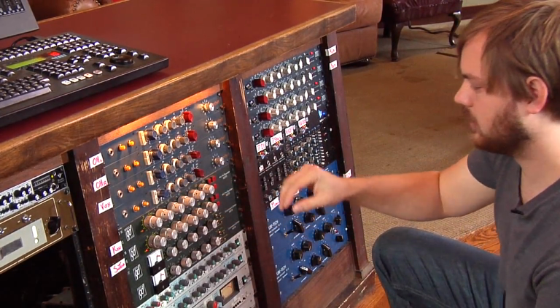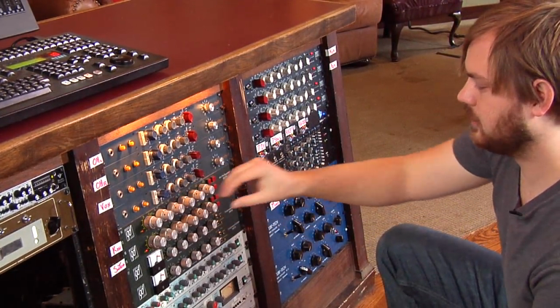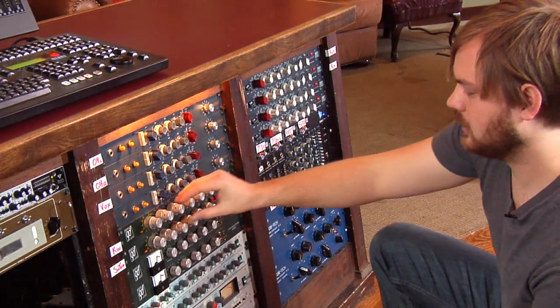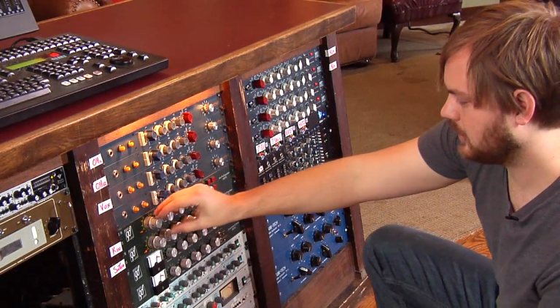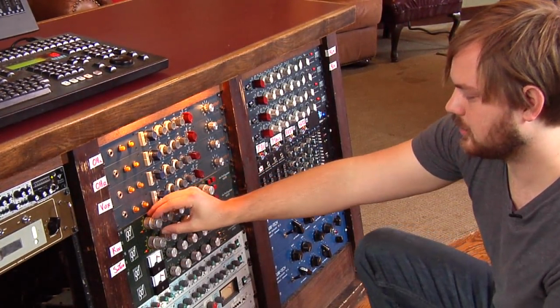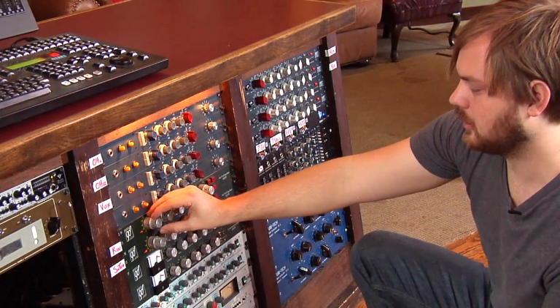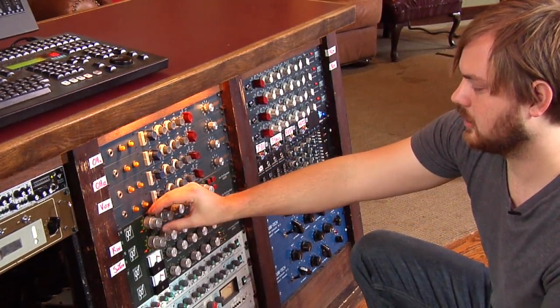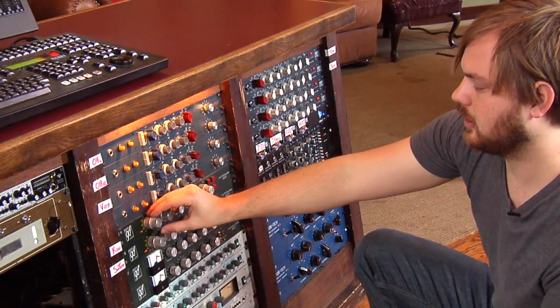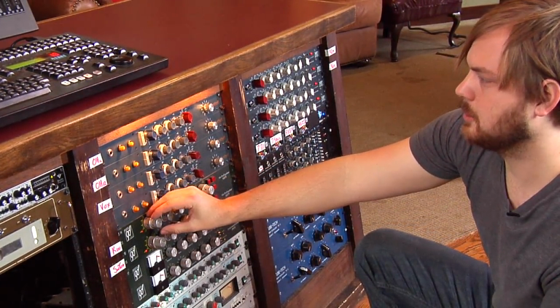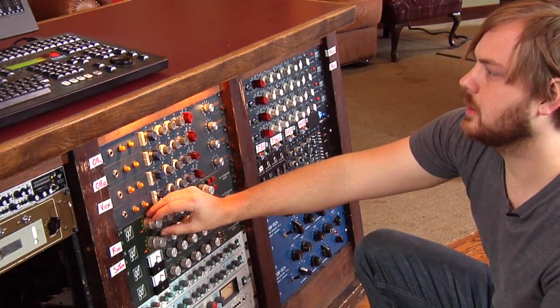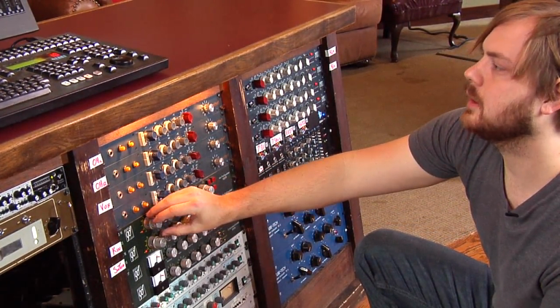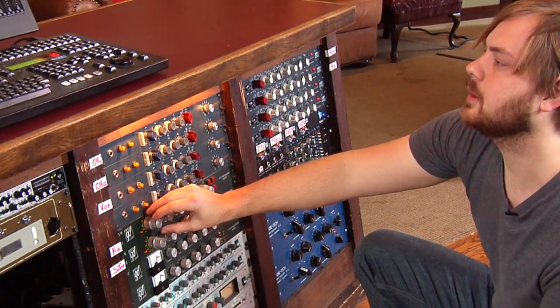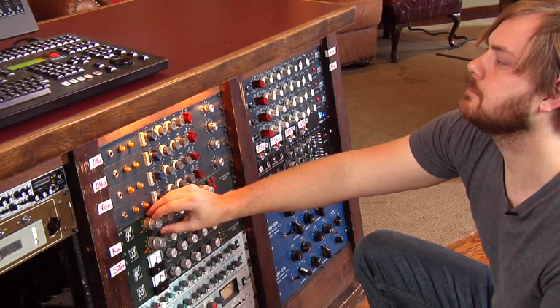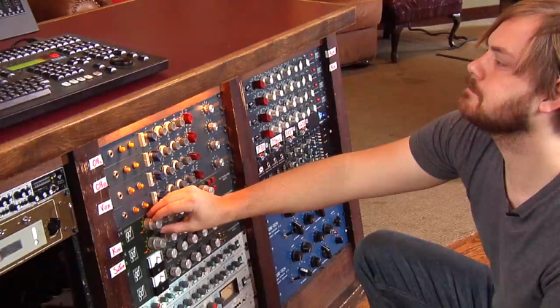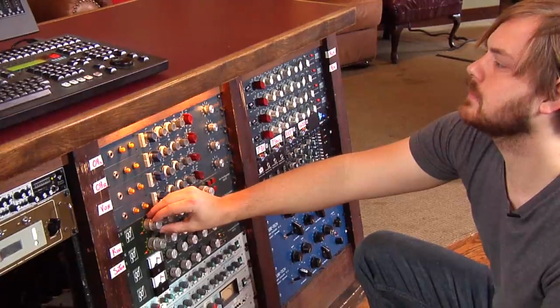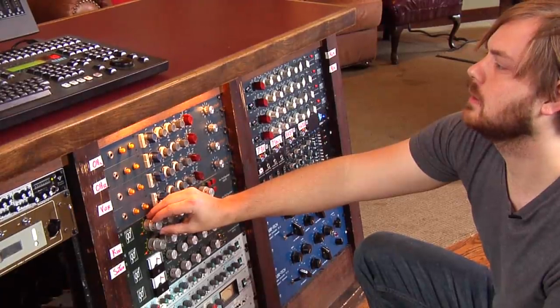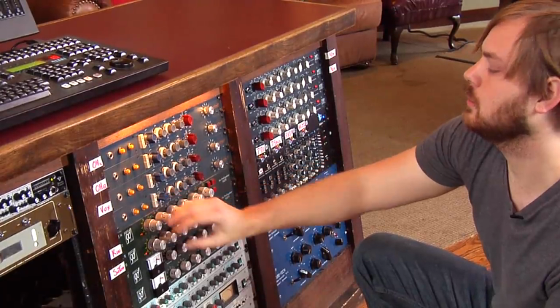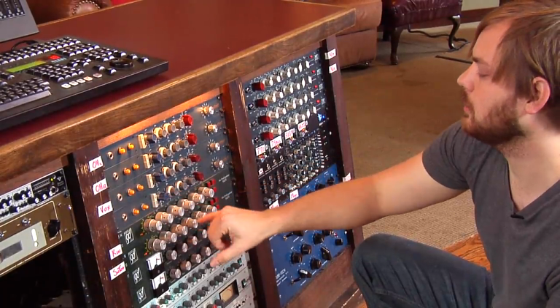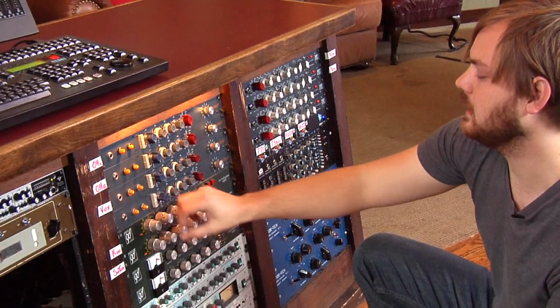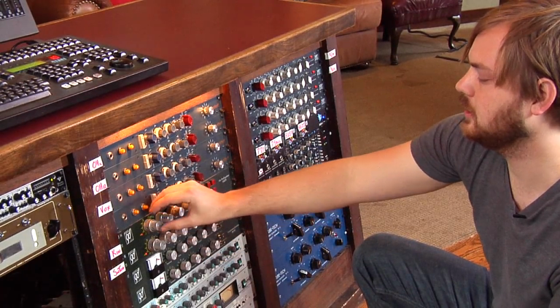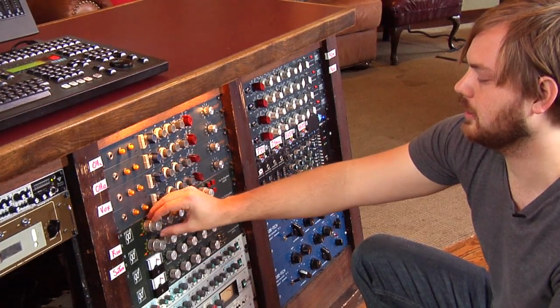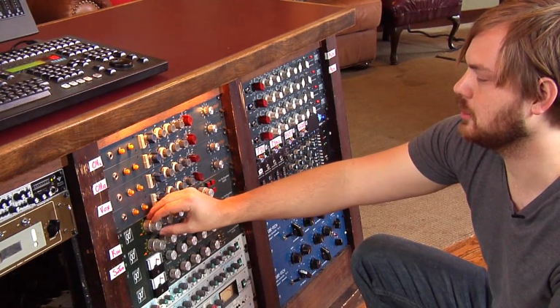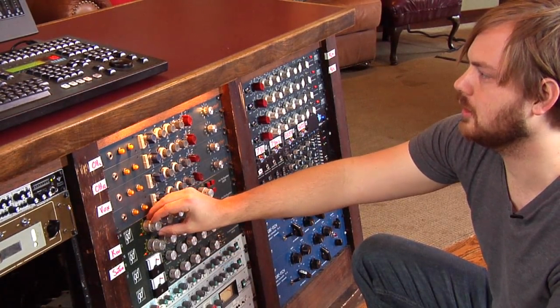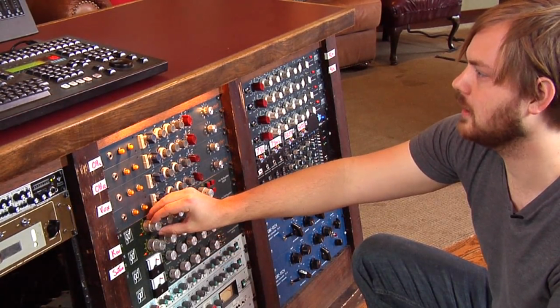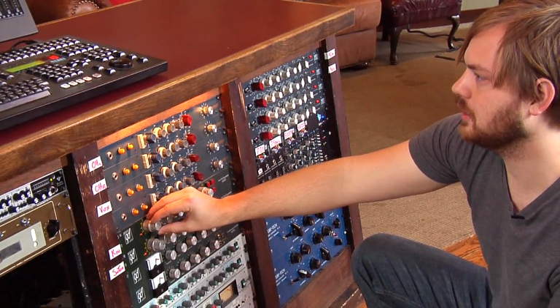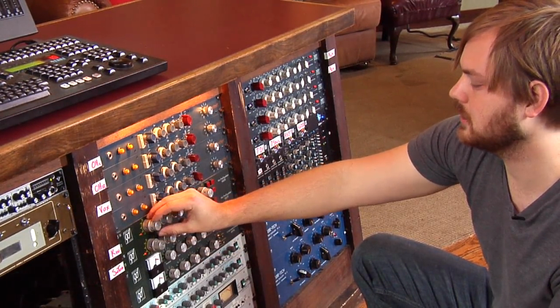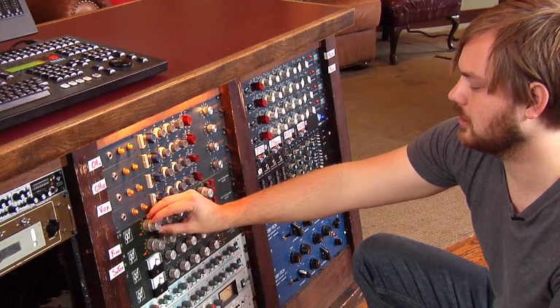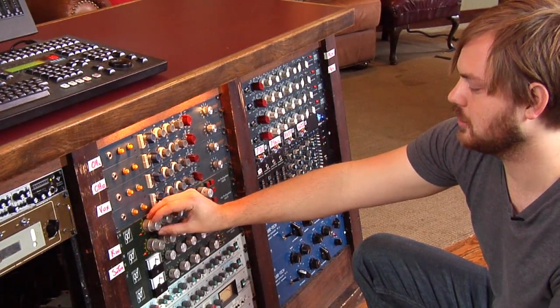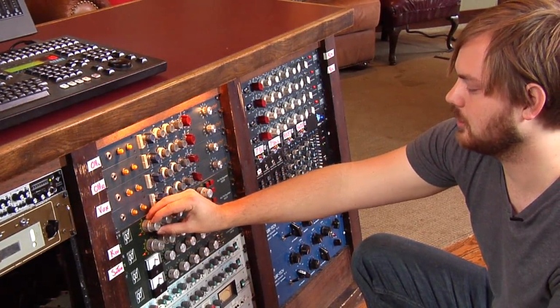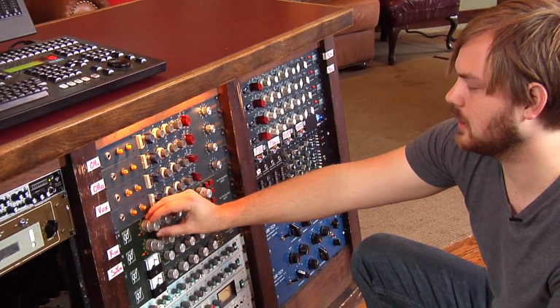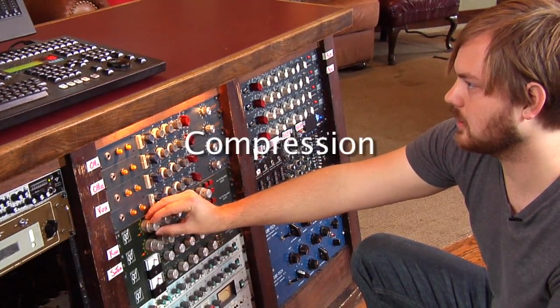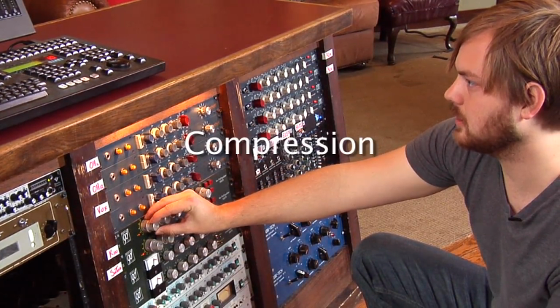That's definitely a good enough starting point. With my EQ I've boosted the level a little bit so I'm going to trim it back some.